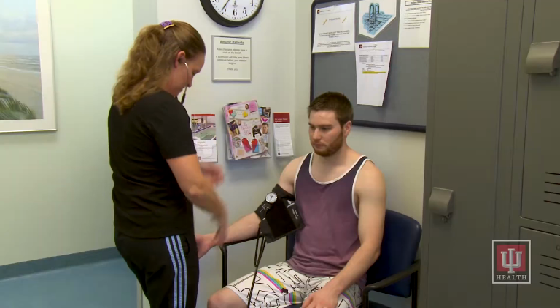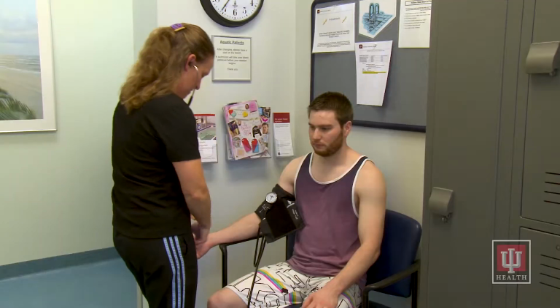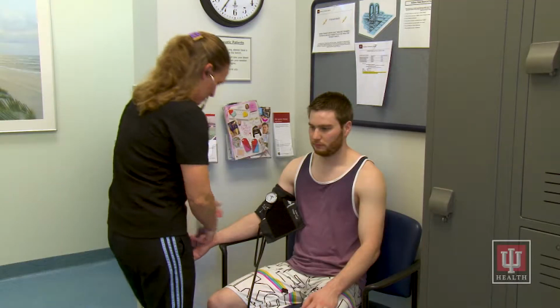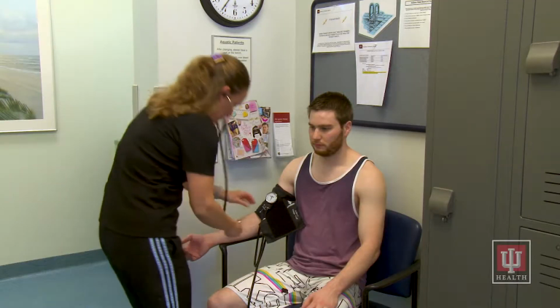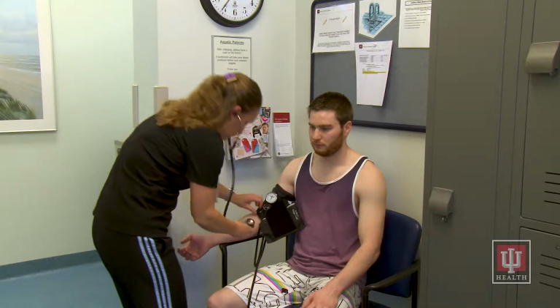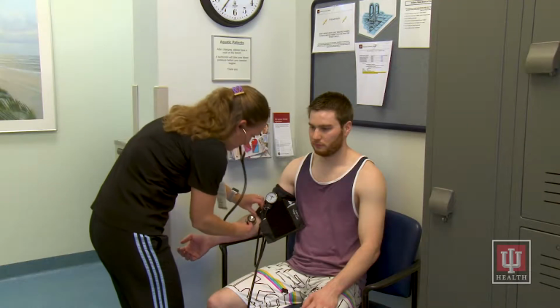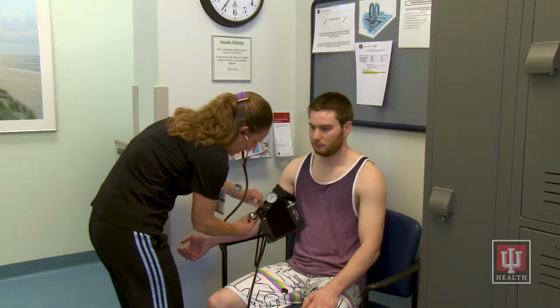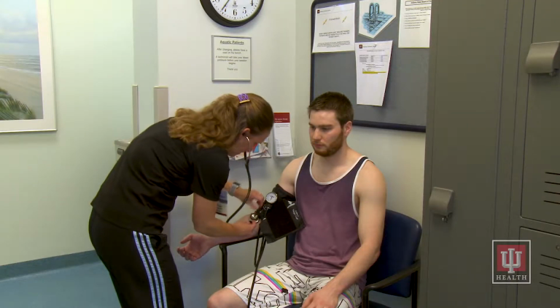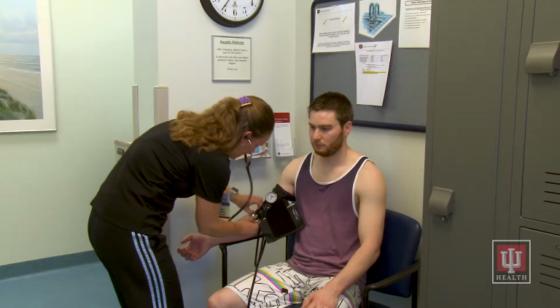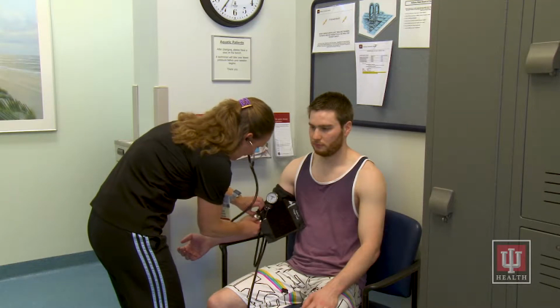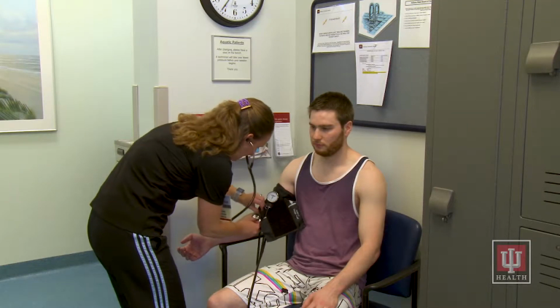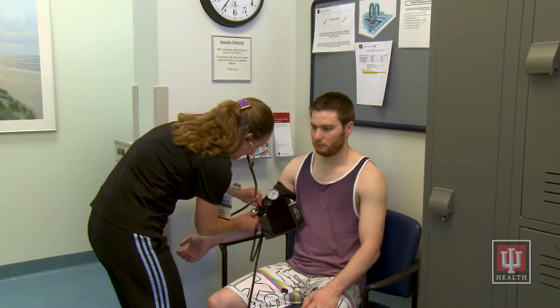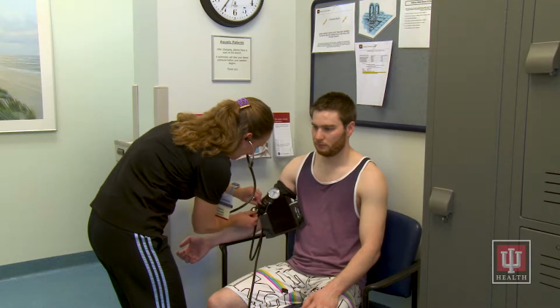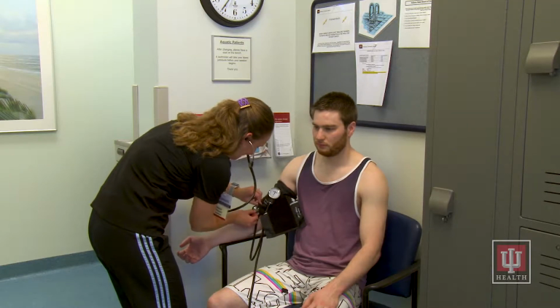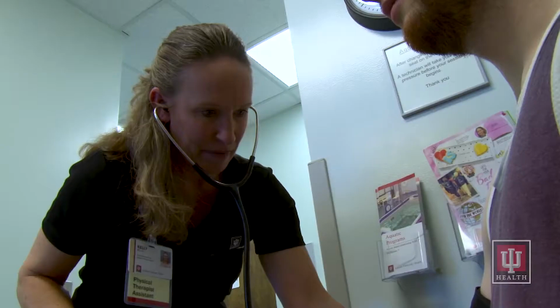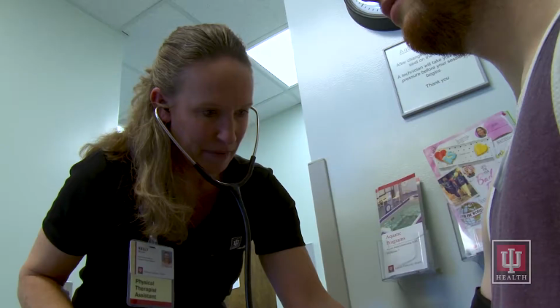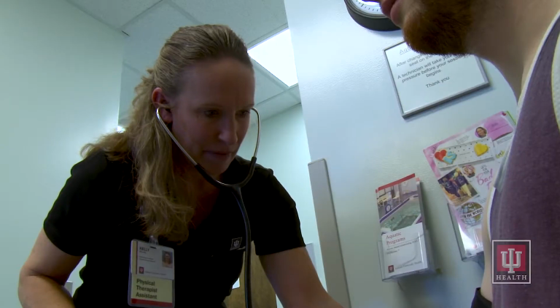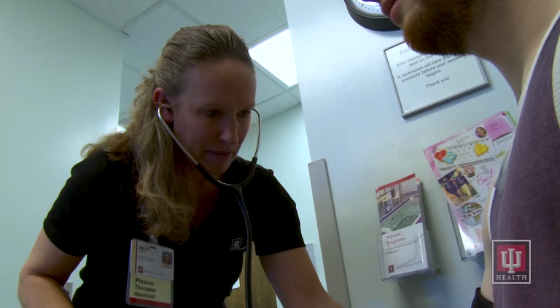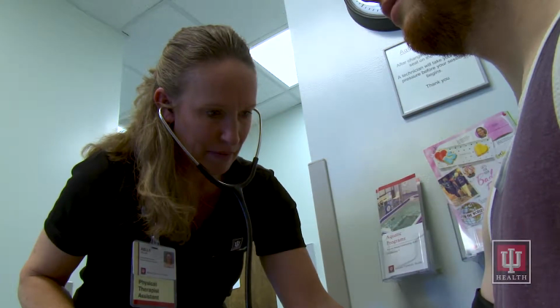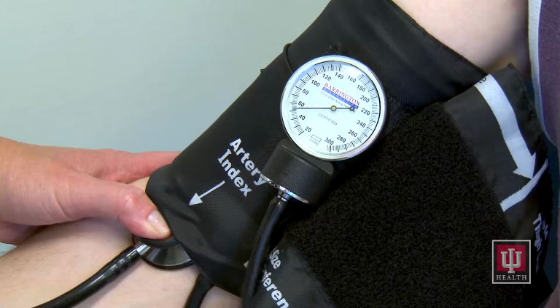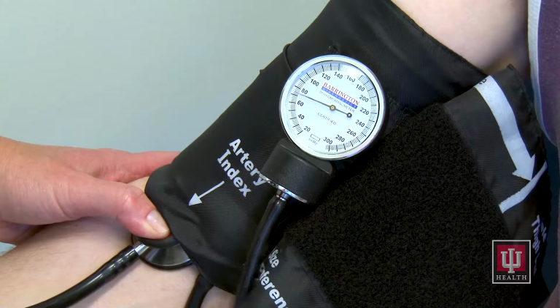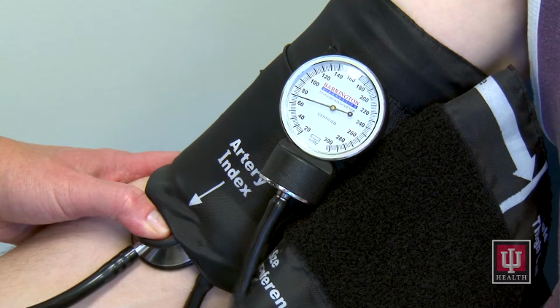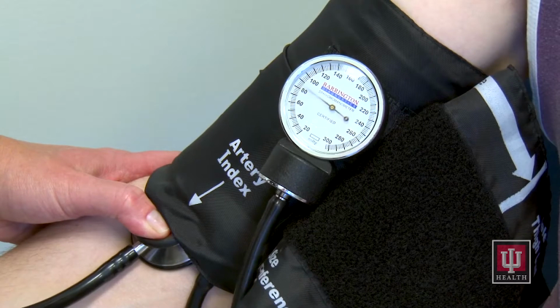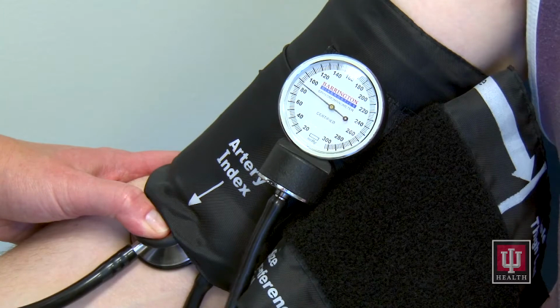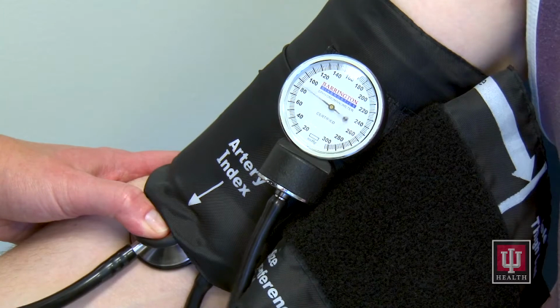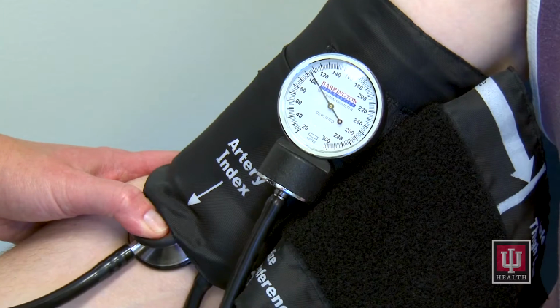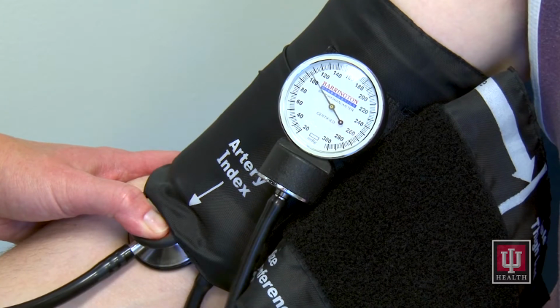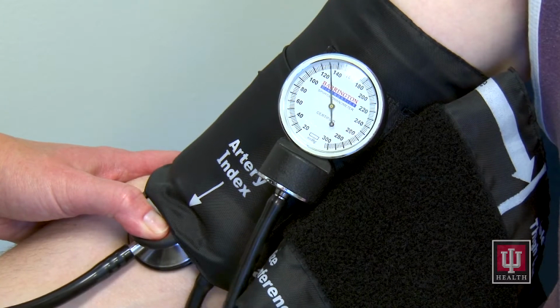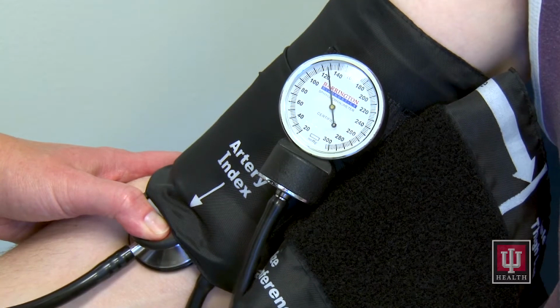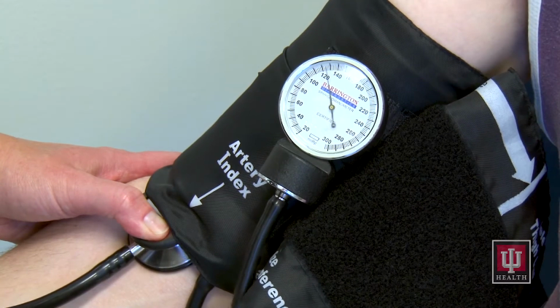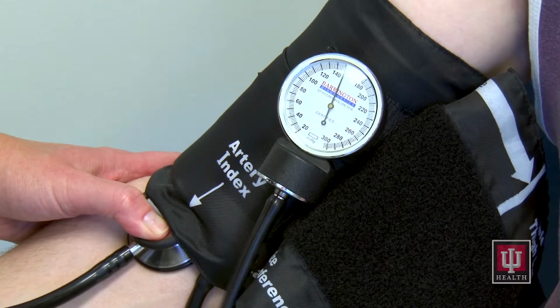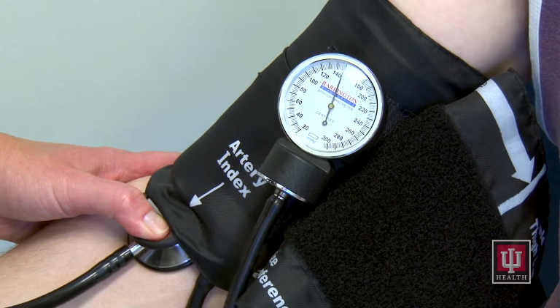We will check your heart rate and blood pressure before you start your aquatic therapy session to make sure you are safe to exercise.